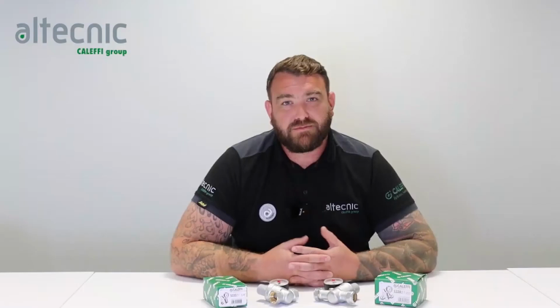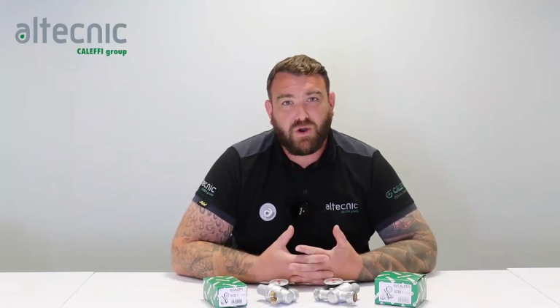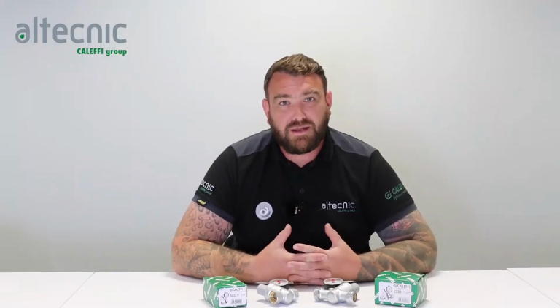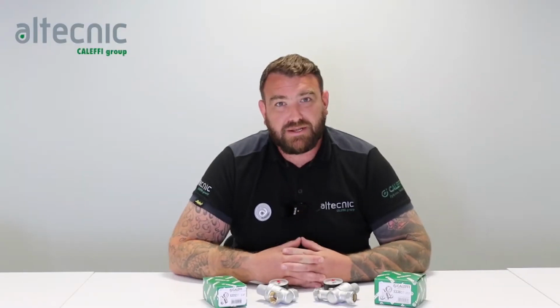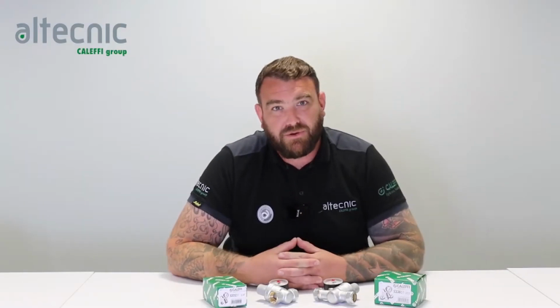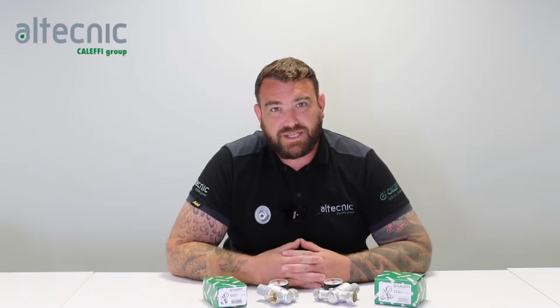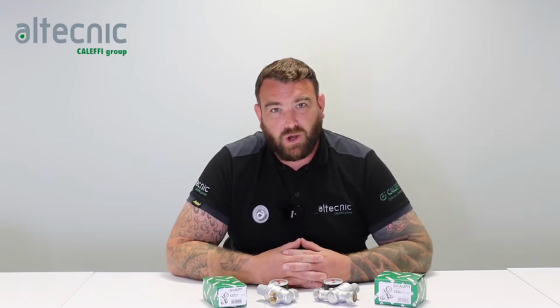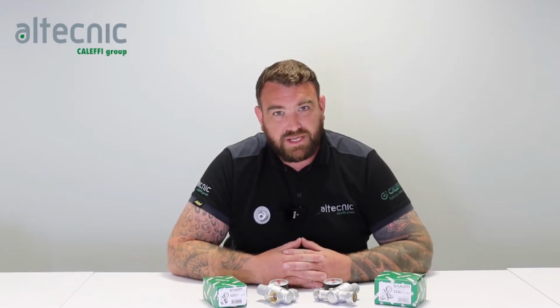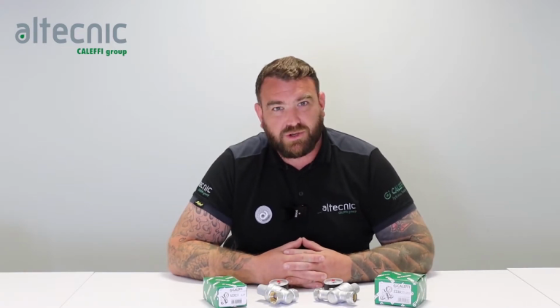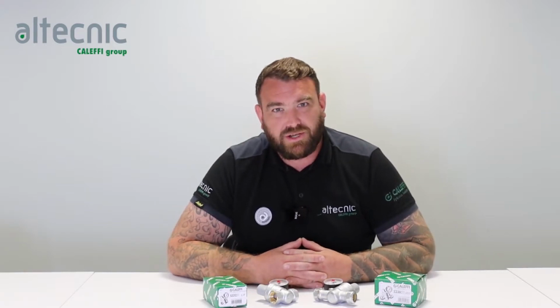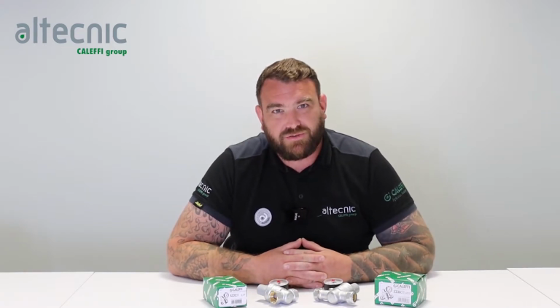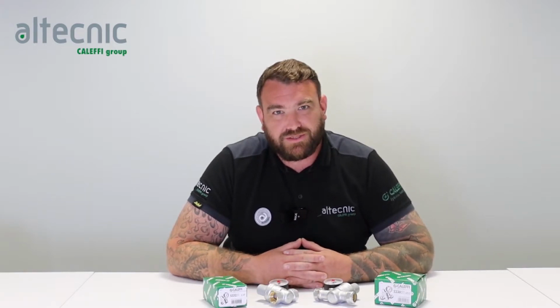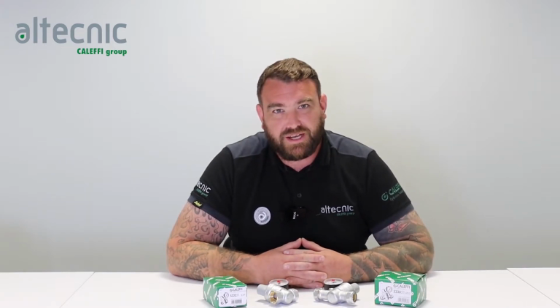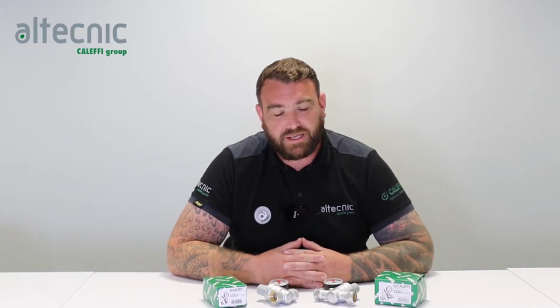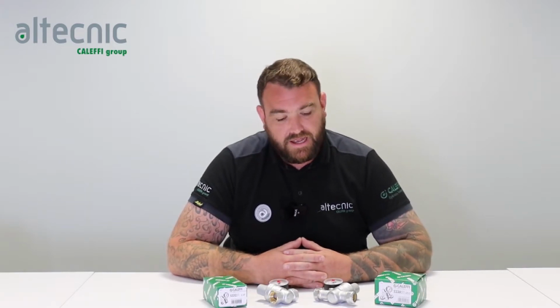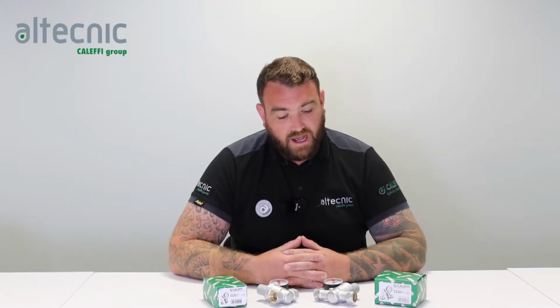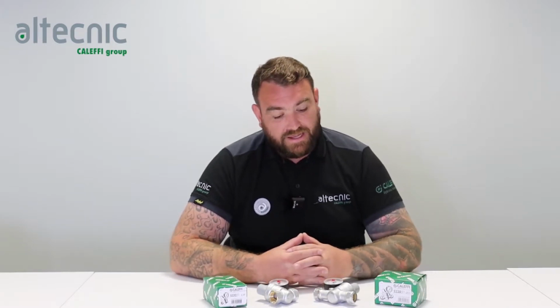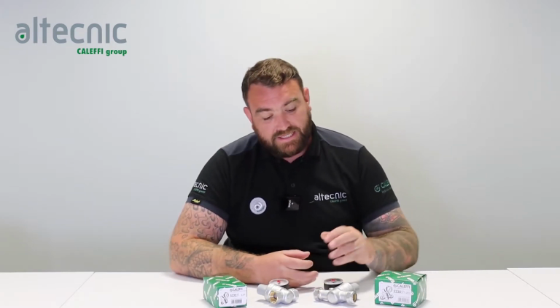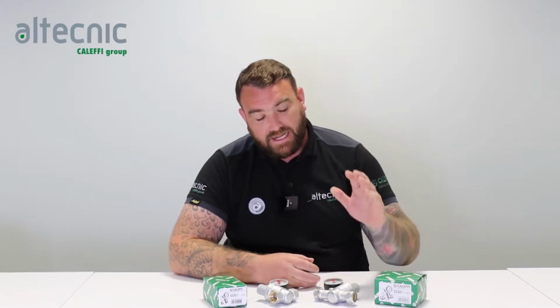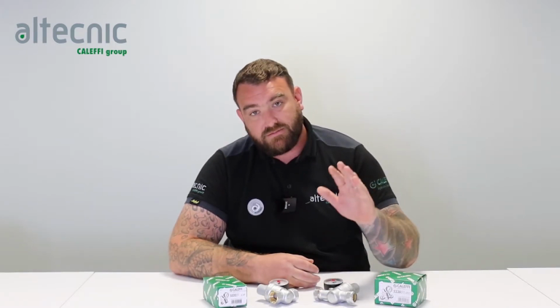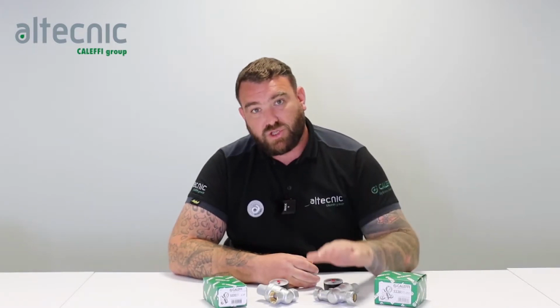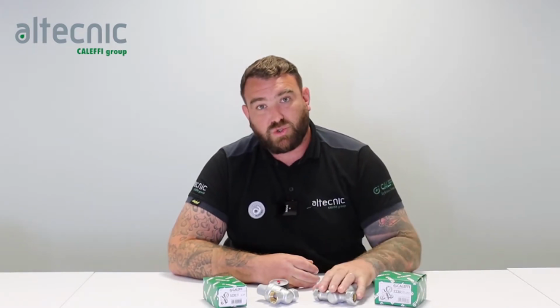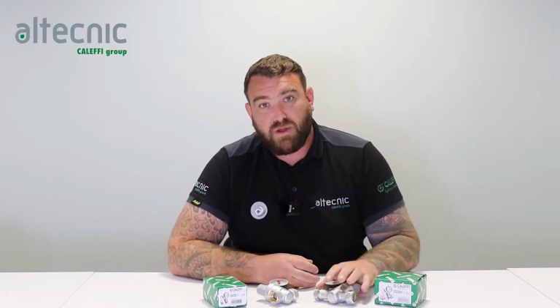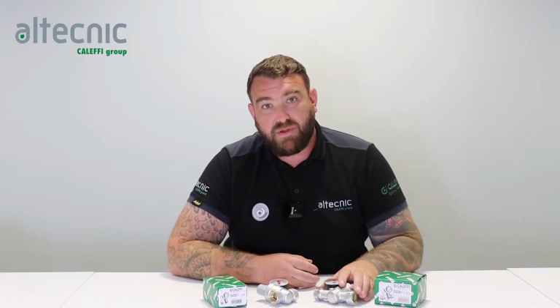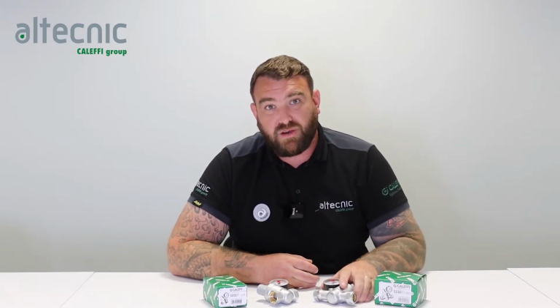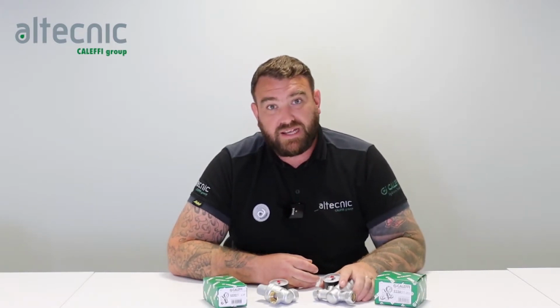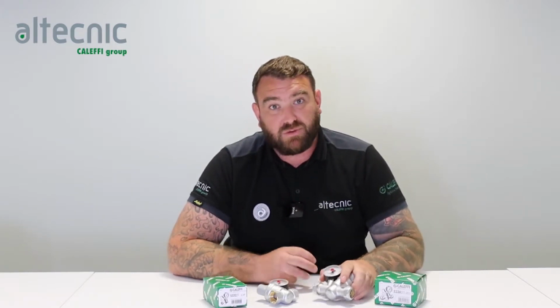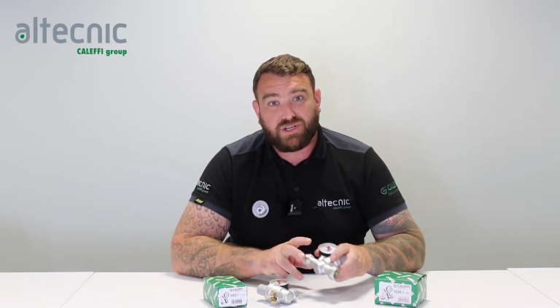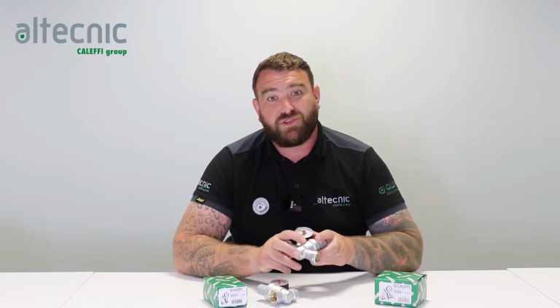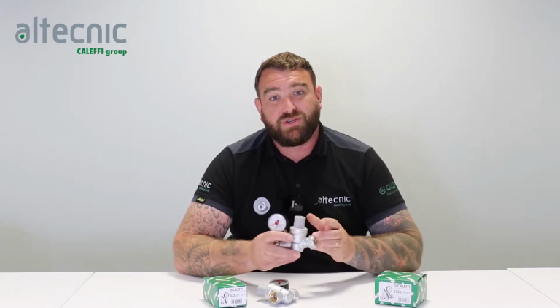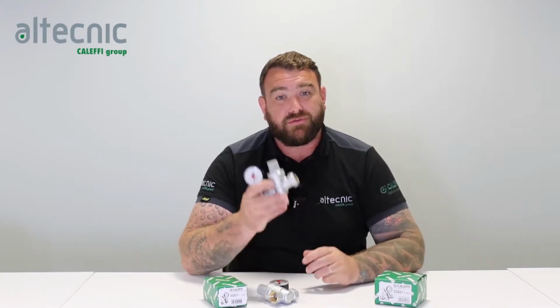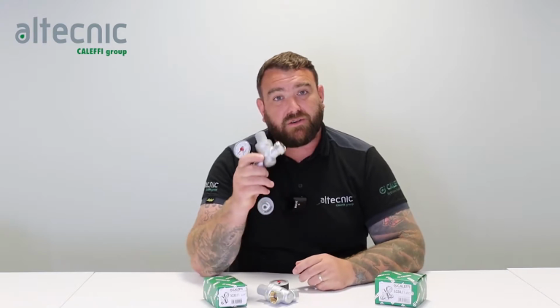My name is Ed Morris and I'm technical manager for Altechnic. I'm here today to talk to you about PRVs, or pressure reducing valves.